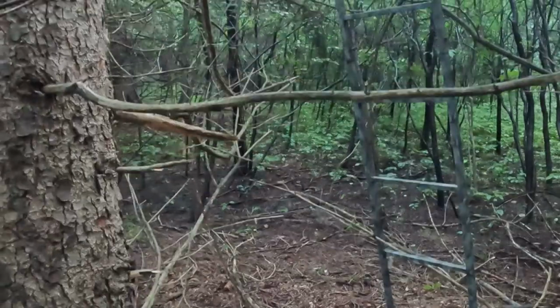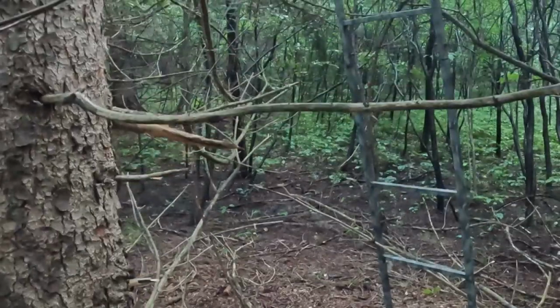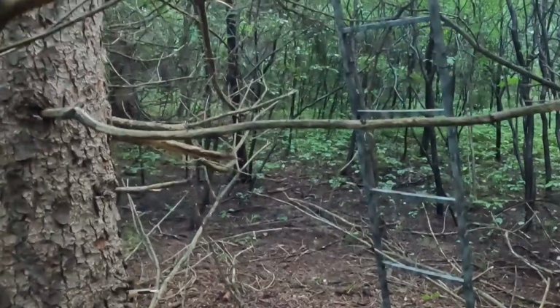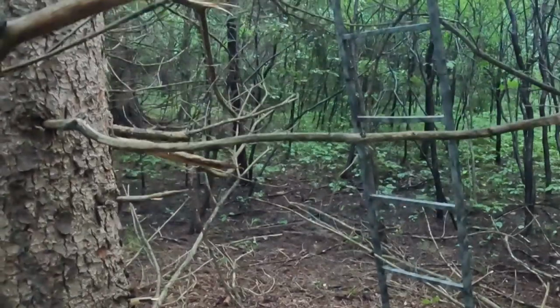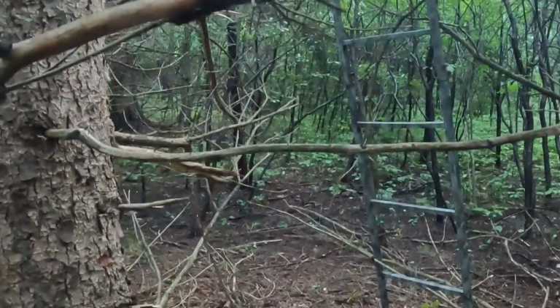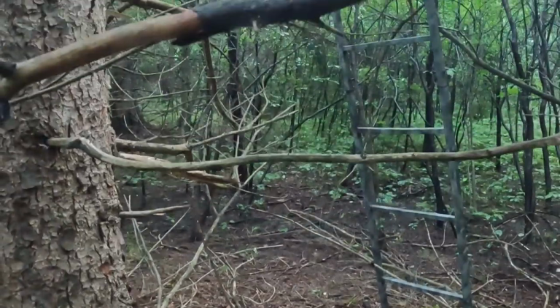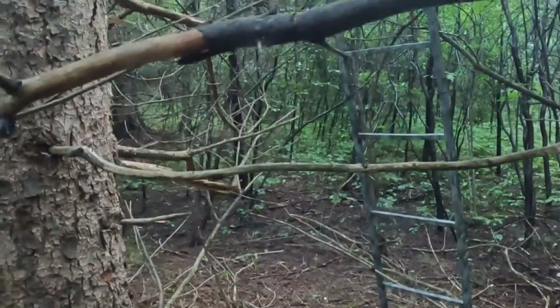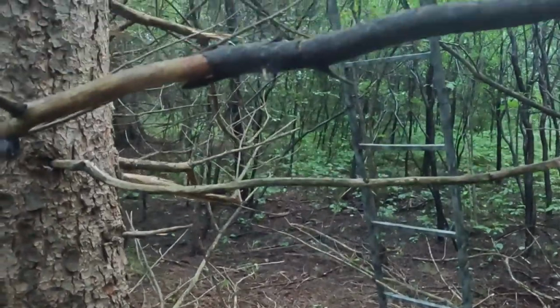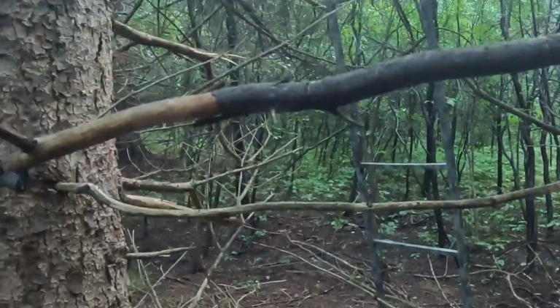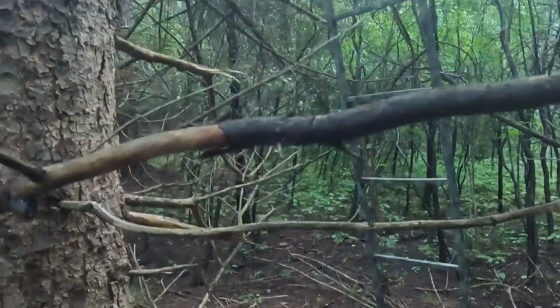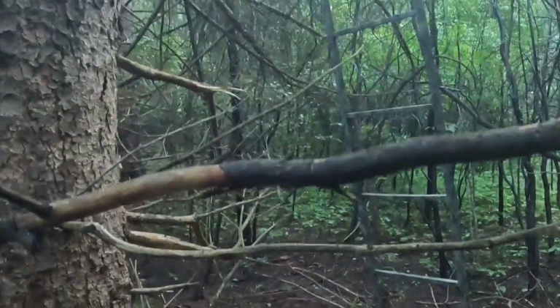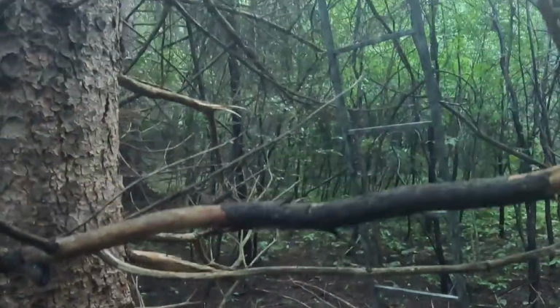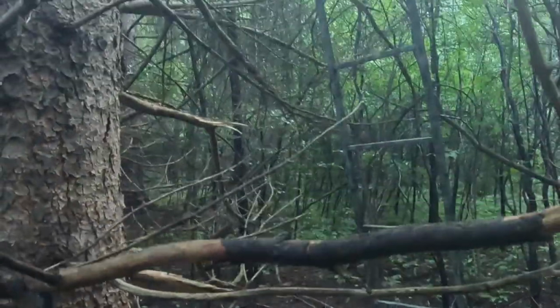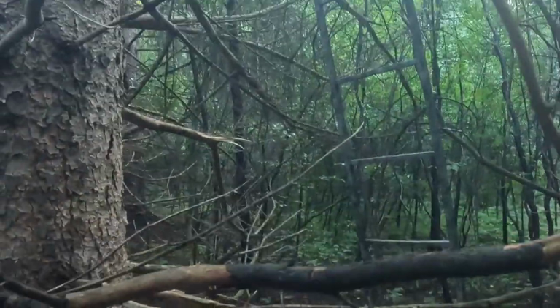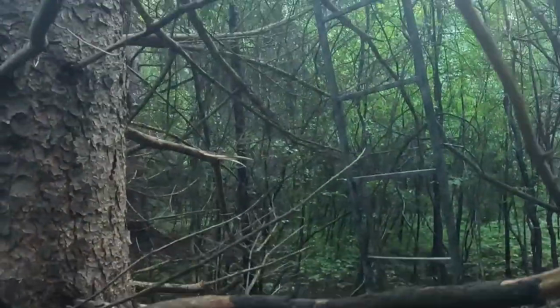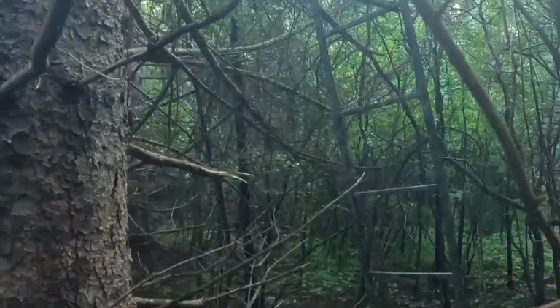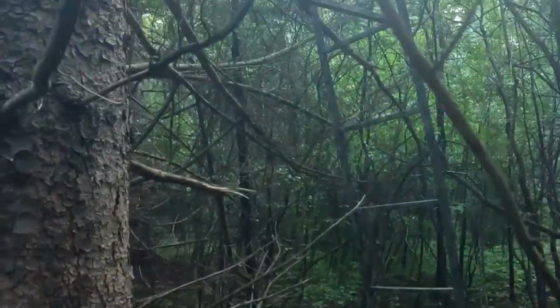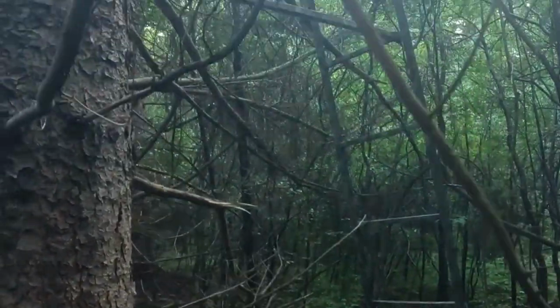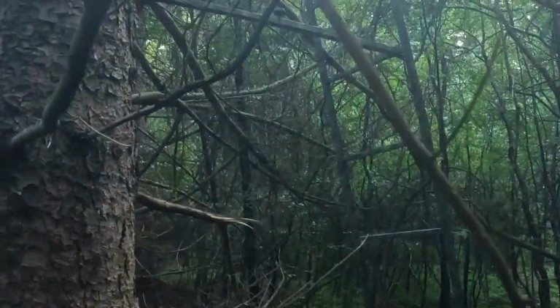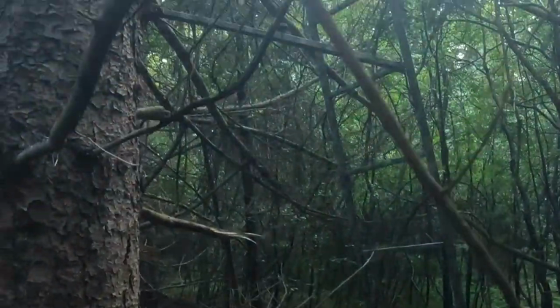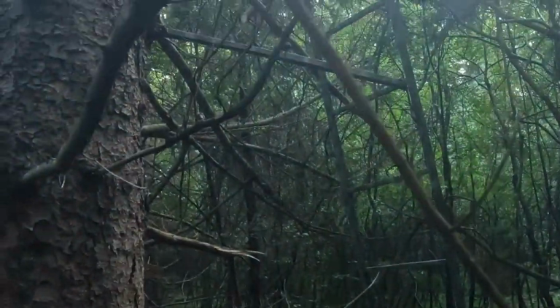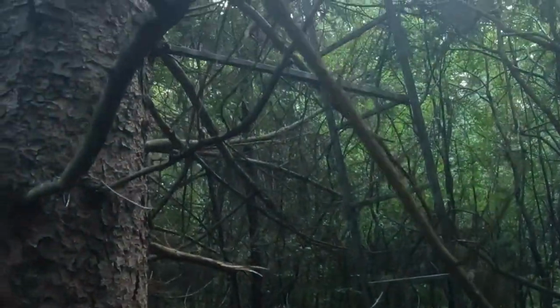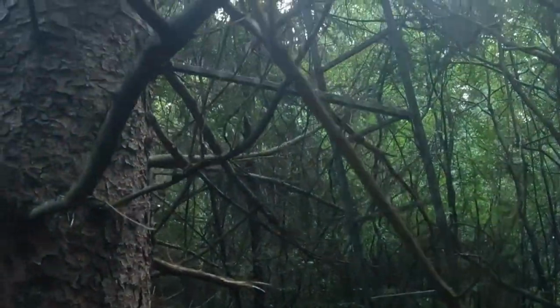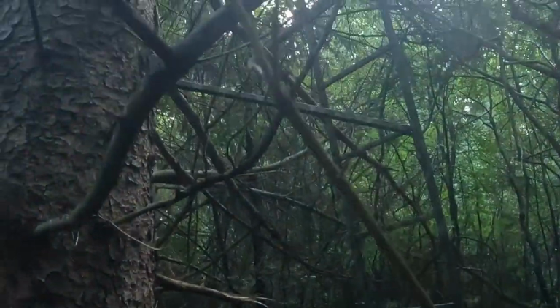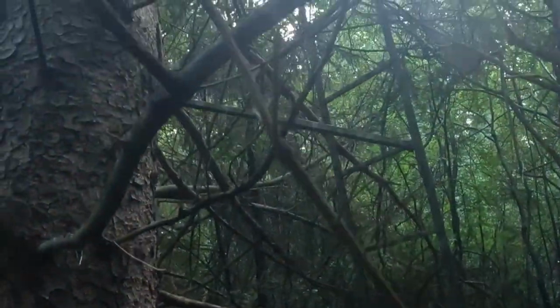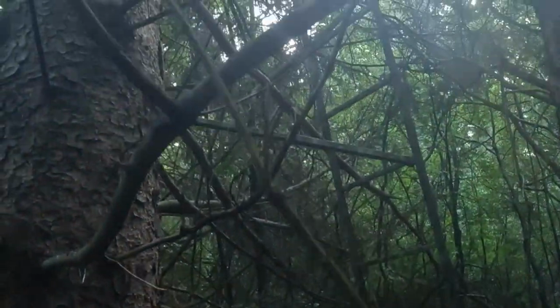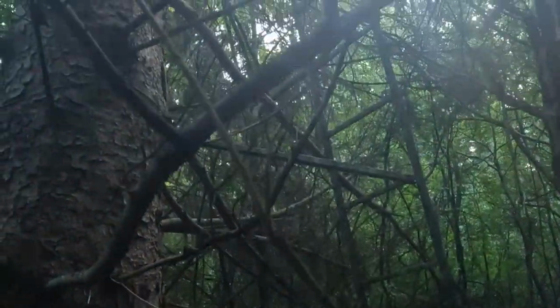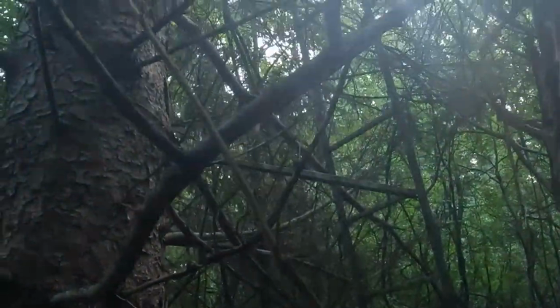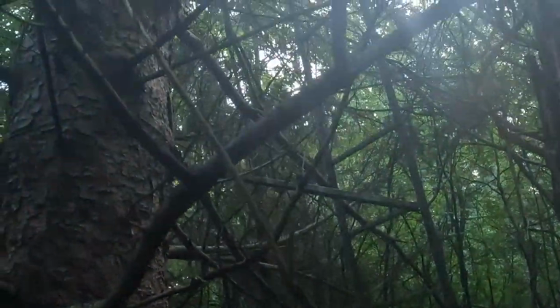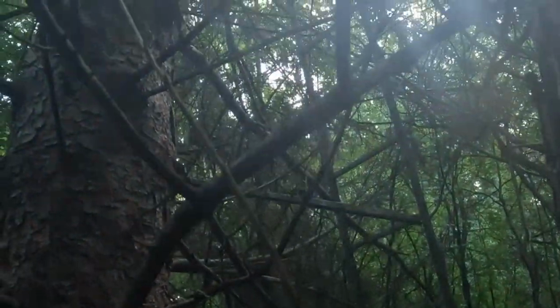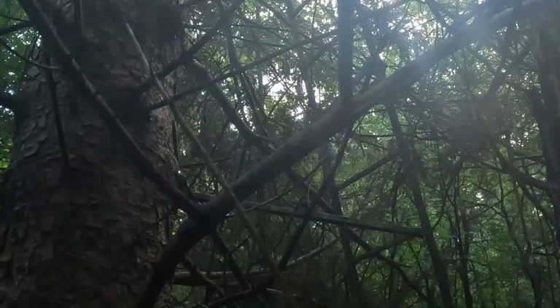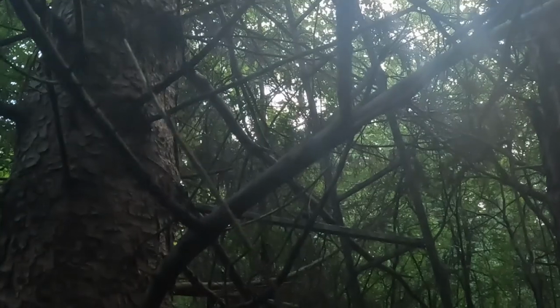I got this tree stand that I camouflaged set up and ready to go.